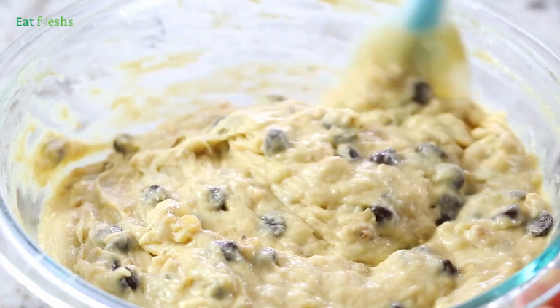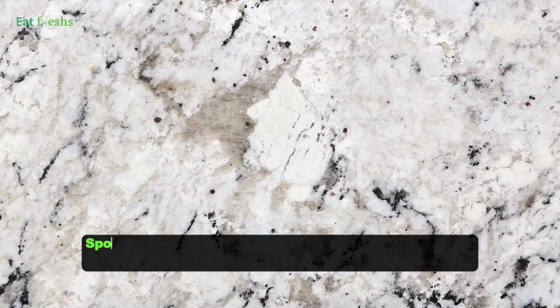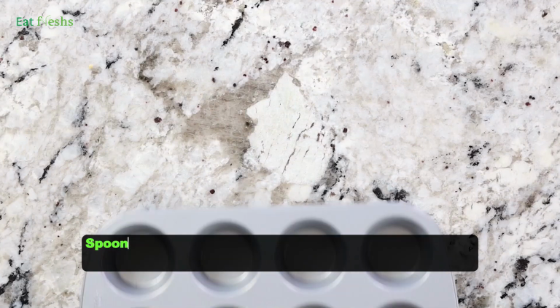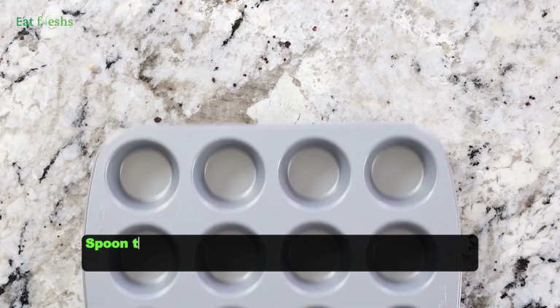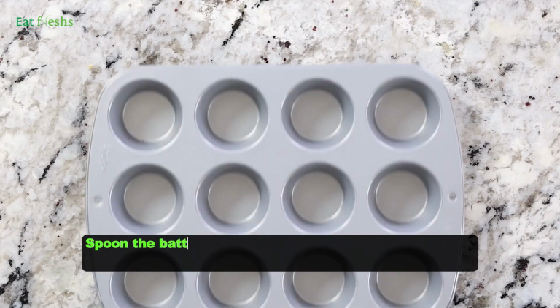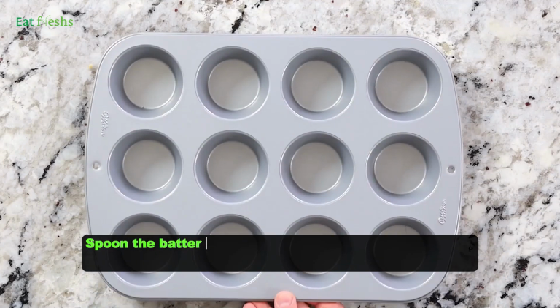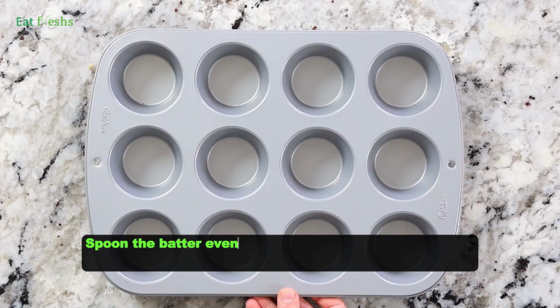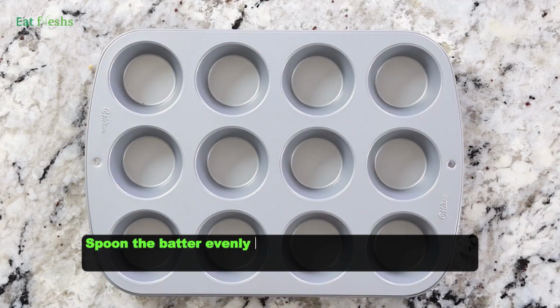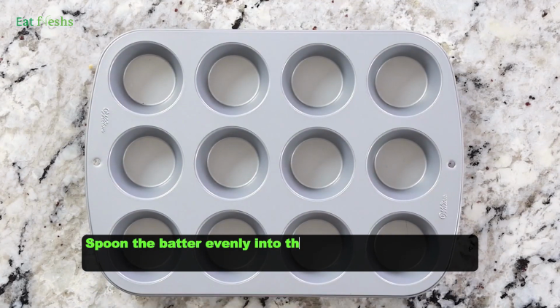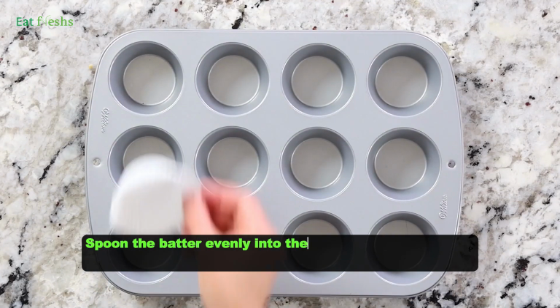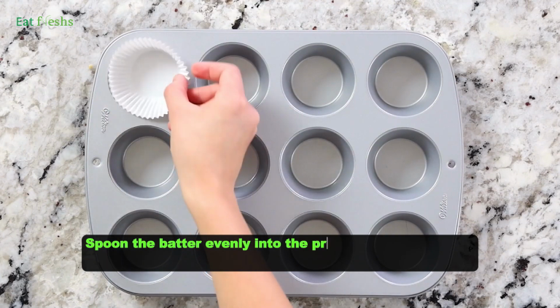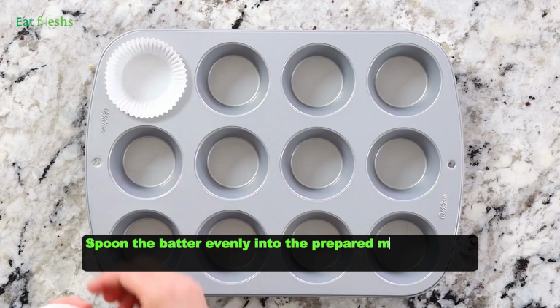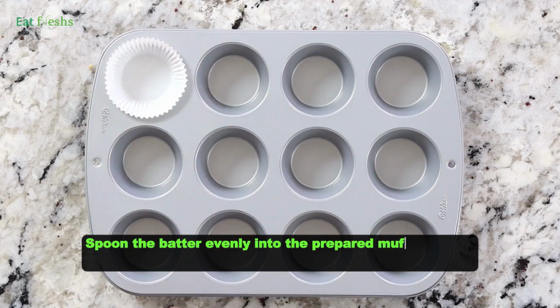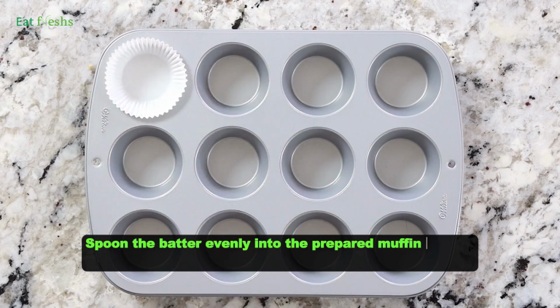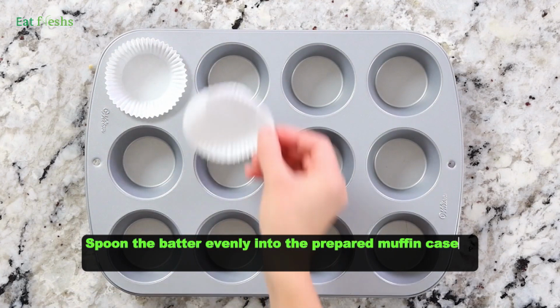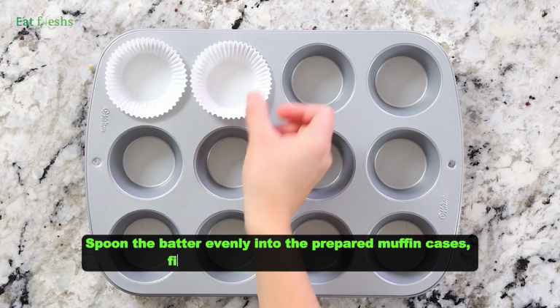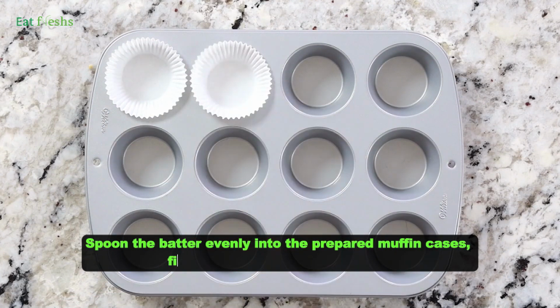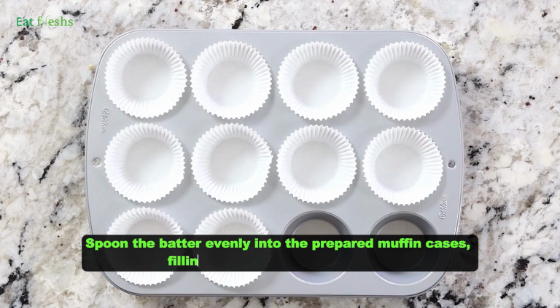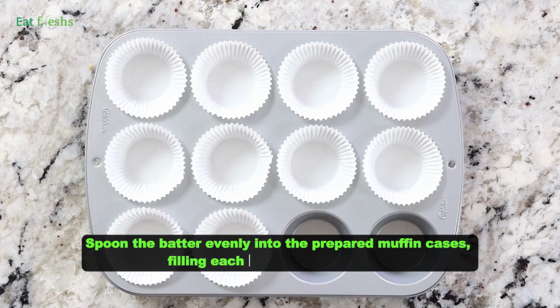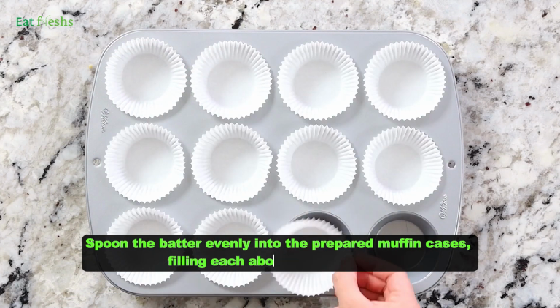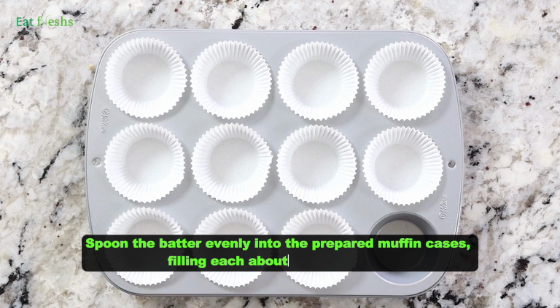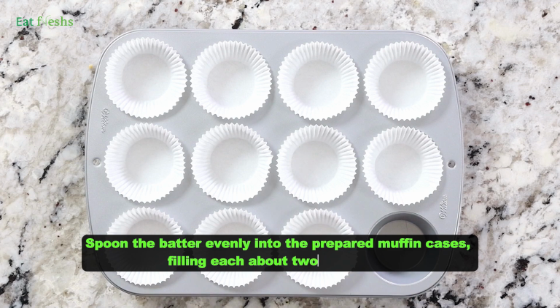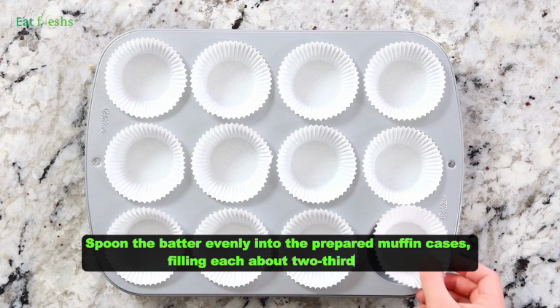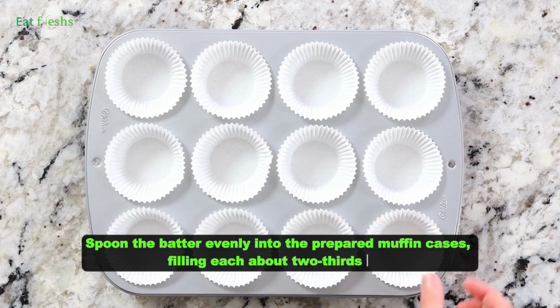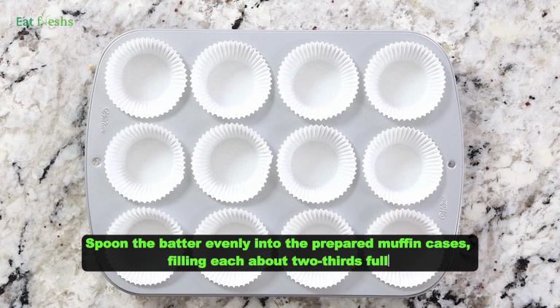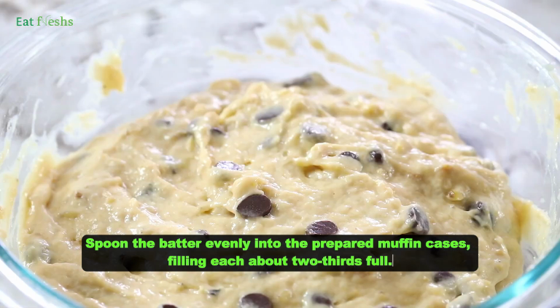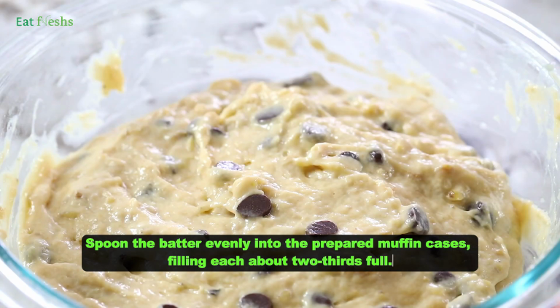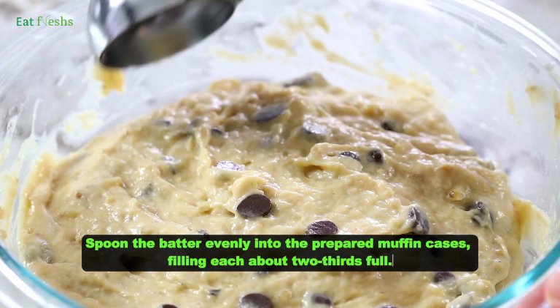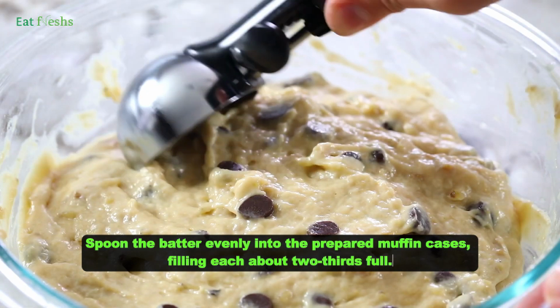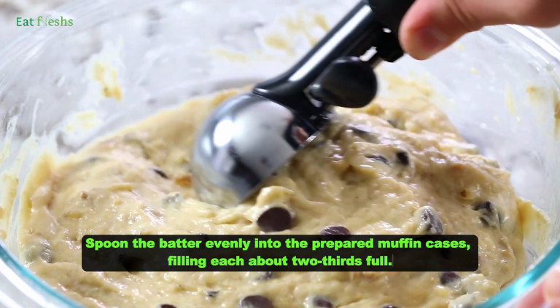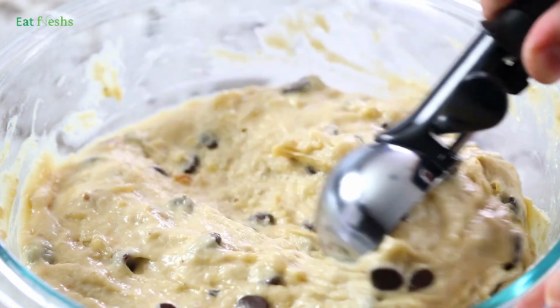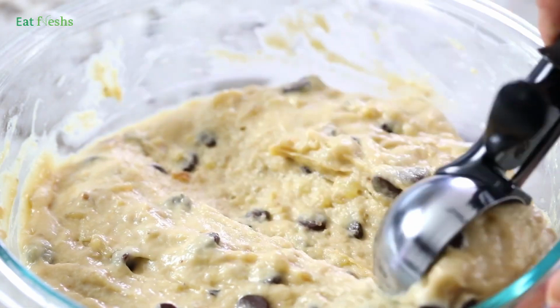Spoon the batter evenly into the prepared muffin cases, filling each about two-thirds full.